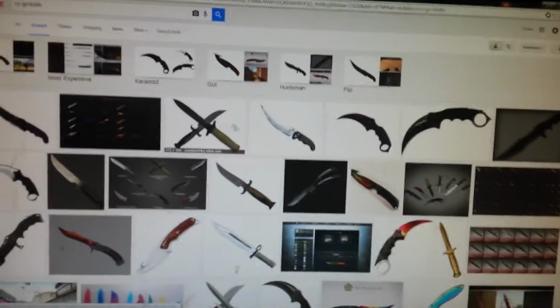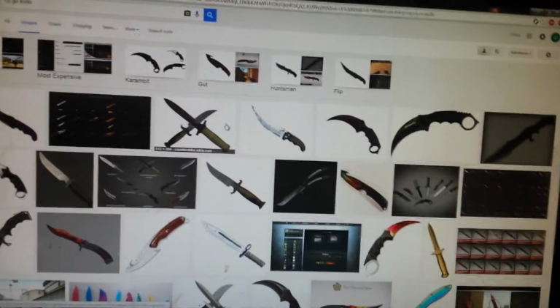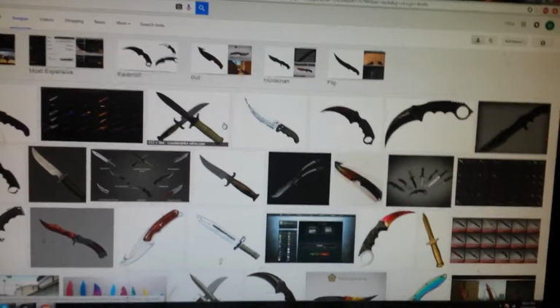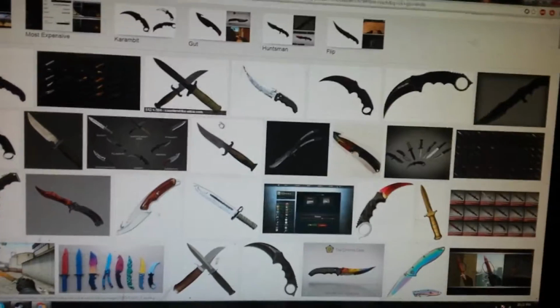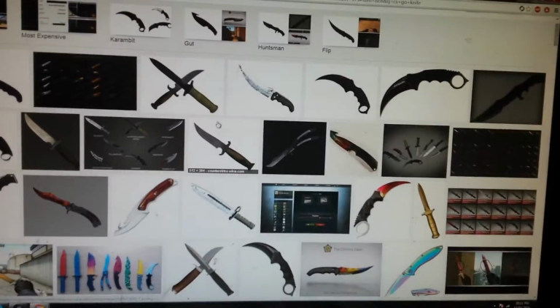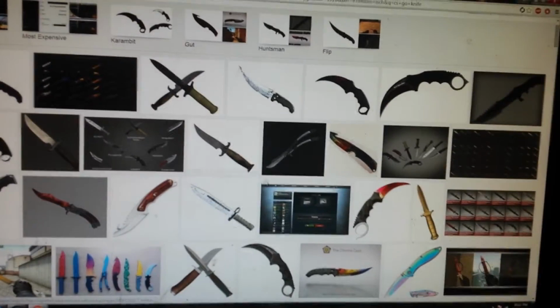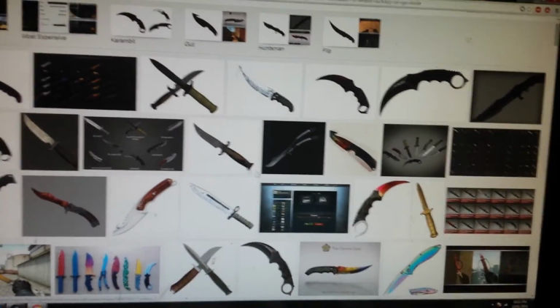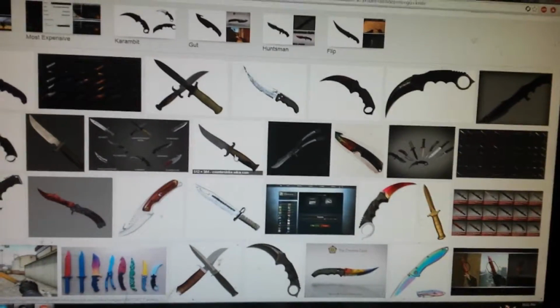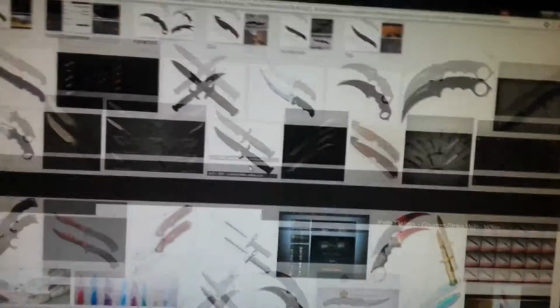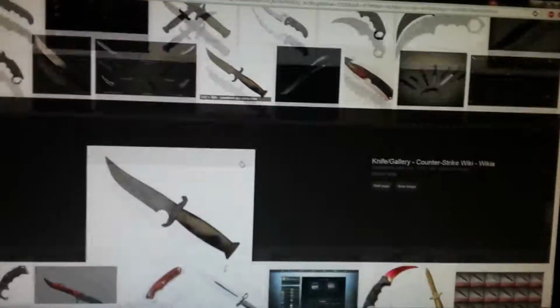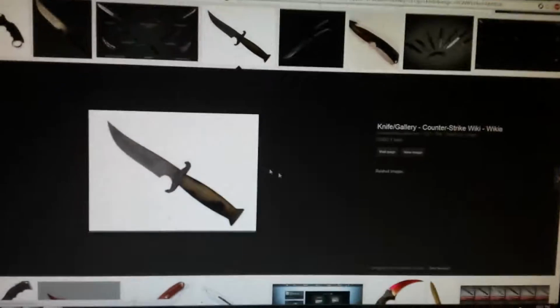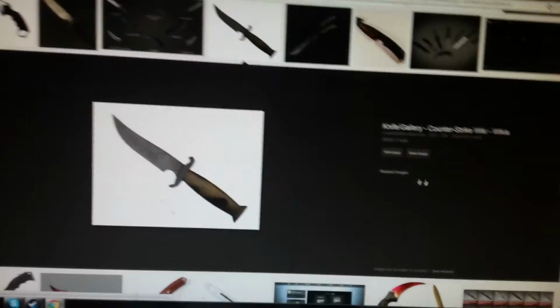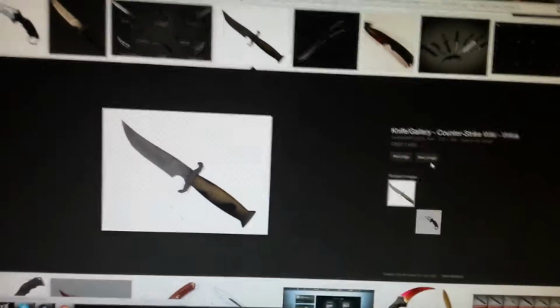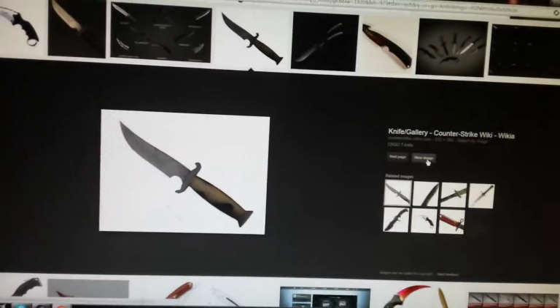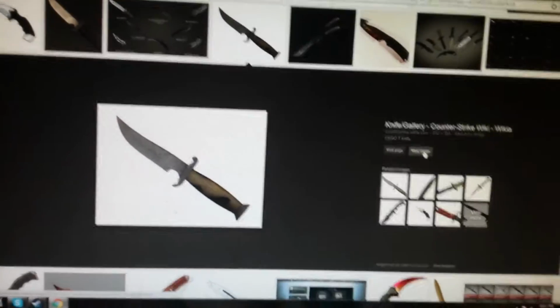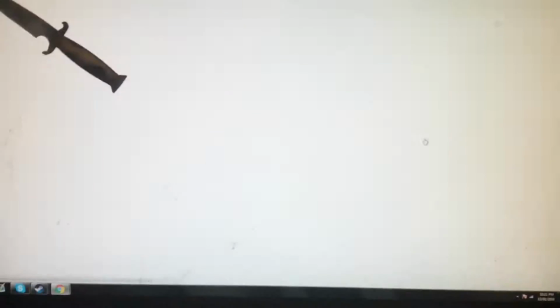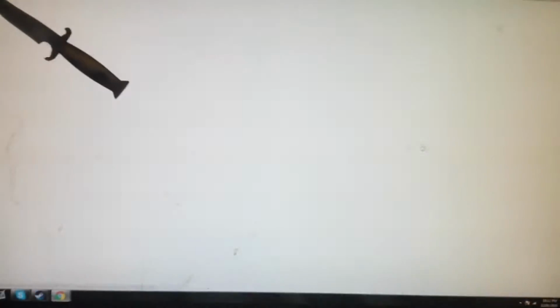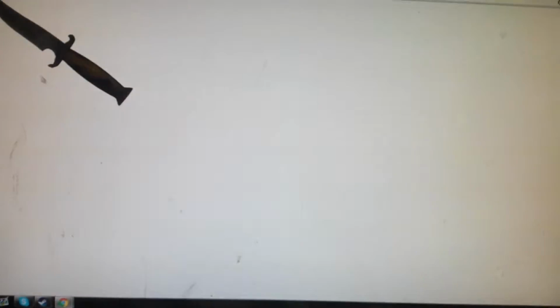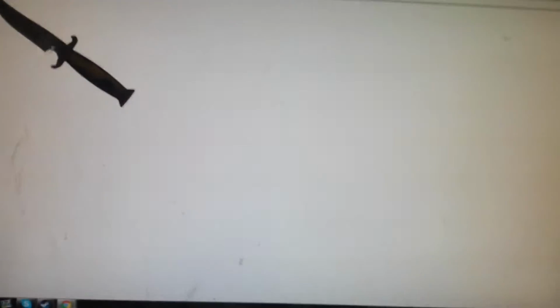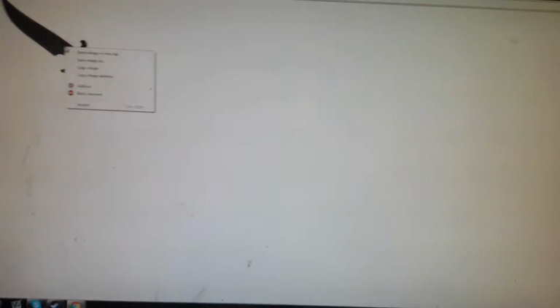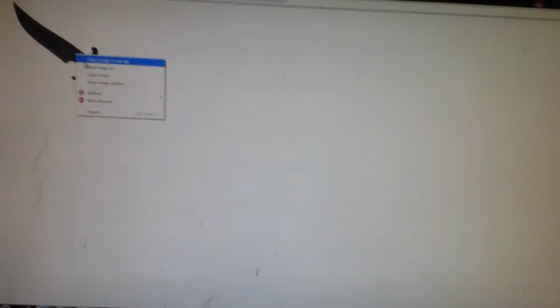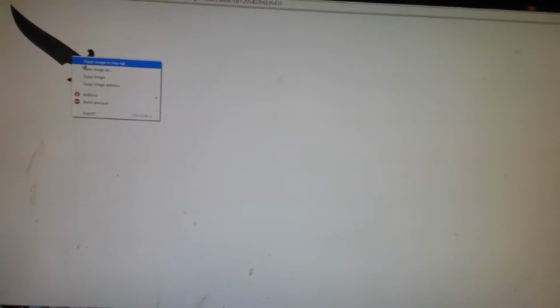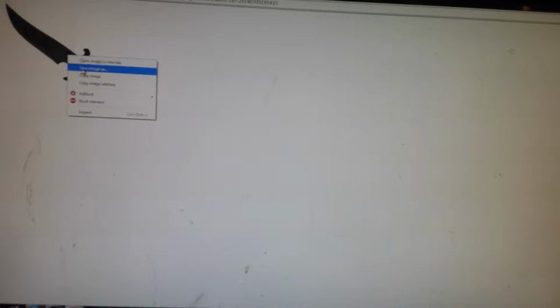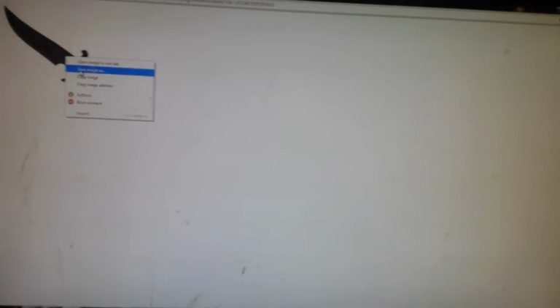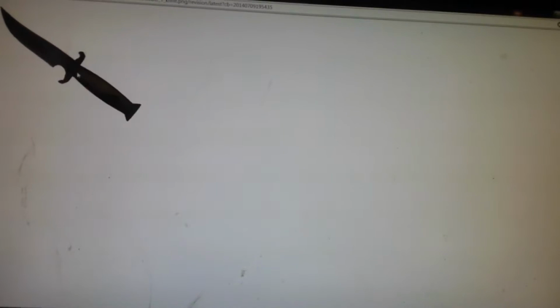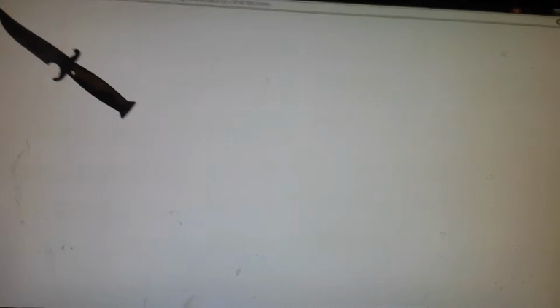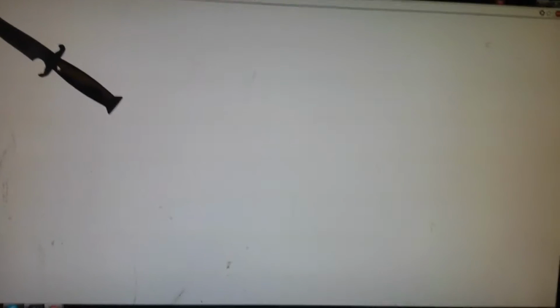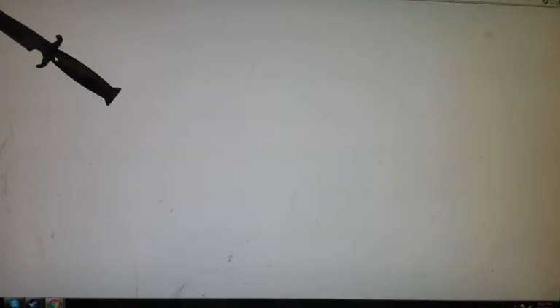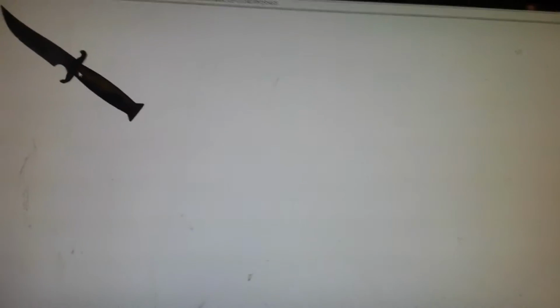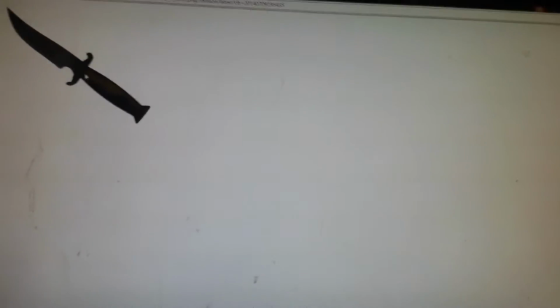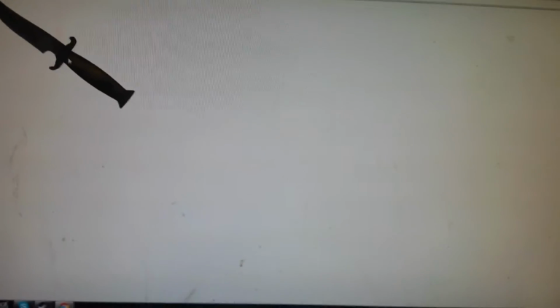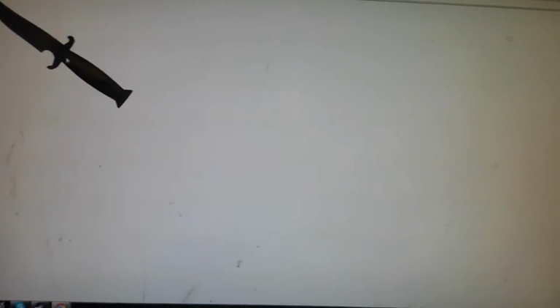Now pick one out that you really like. Personally, I like this one. This one looks alright. Now you want to save it as an image.